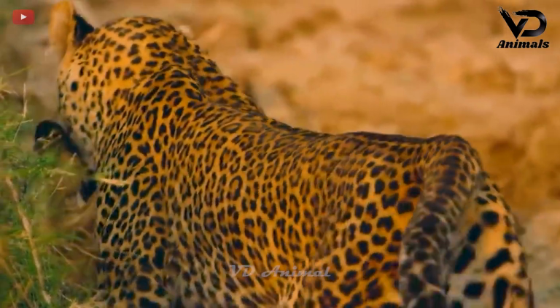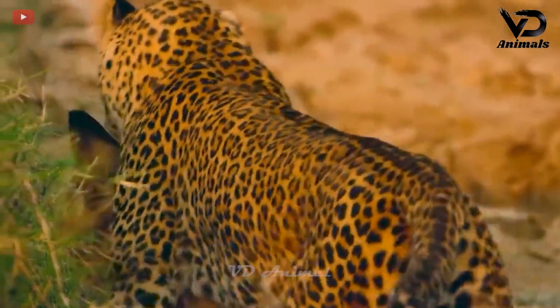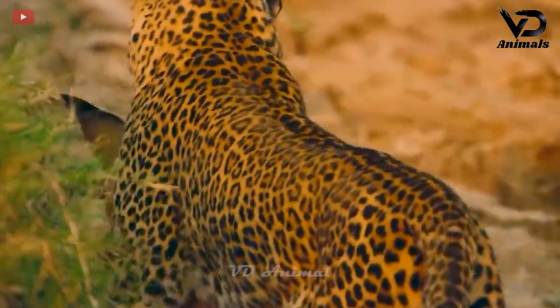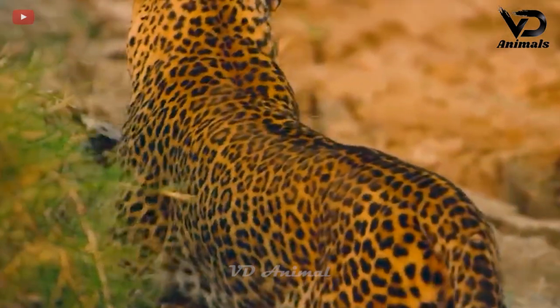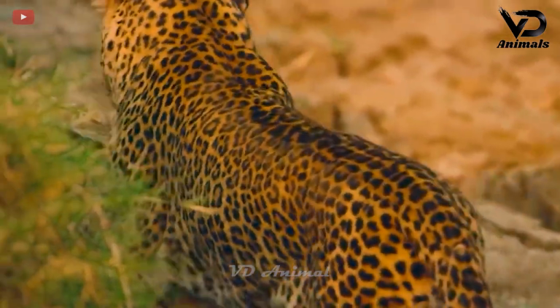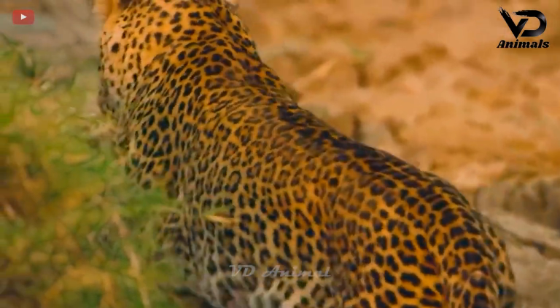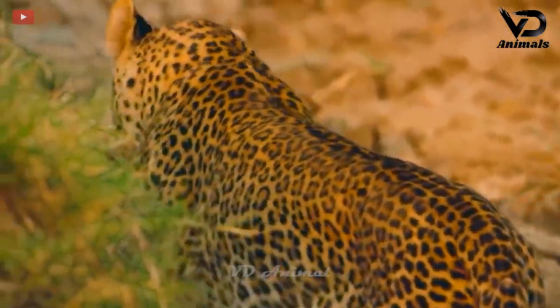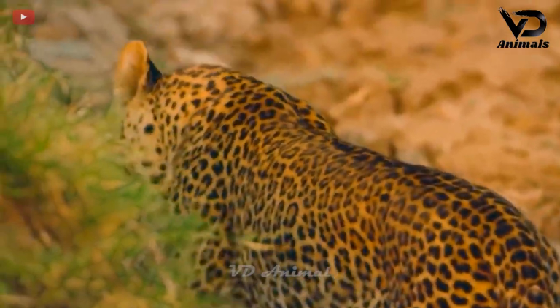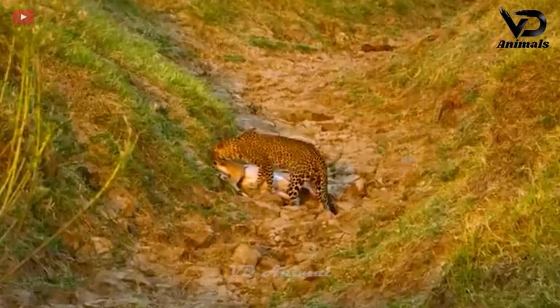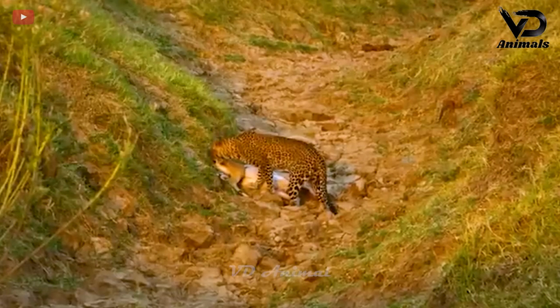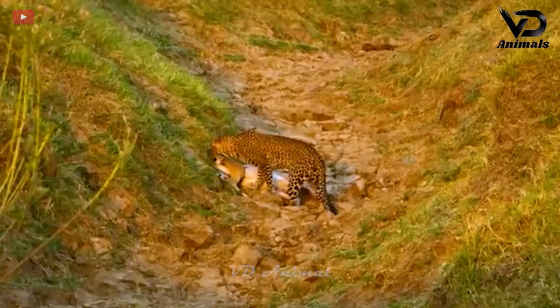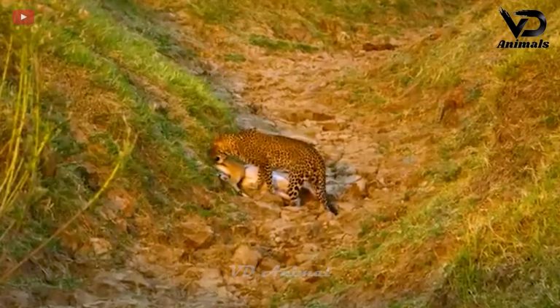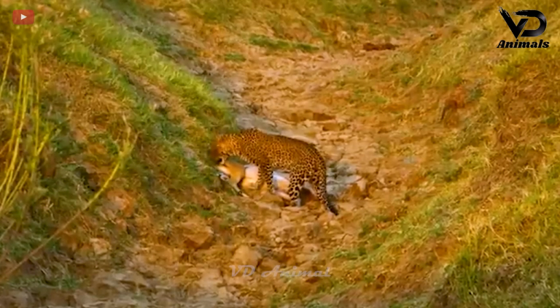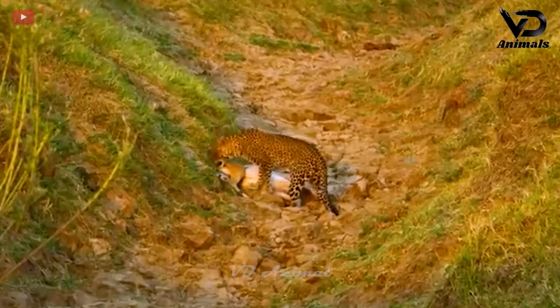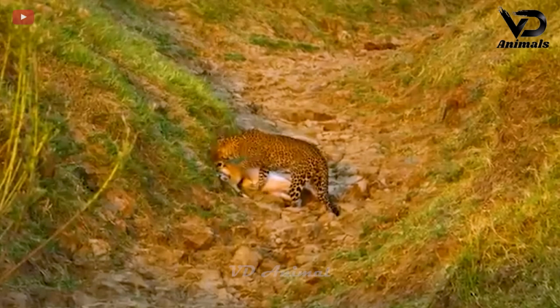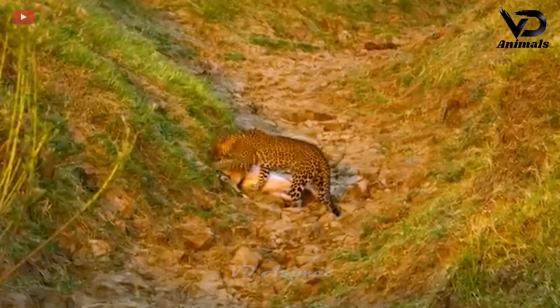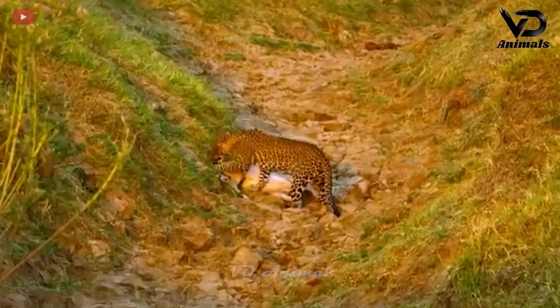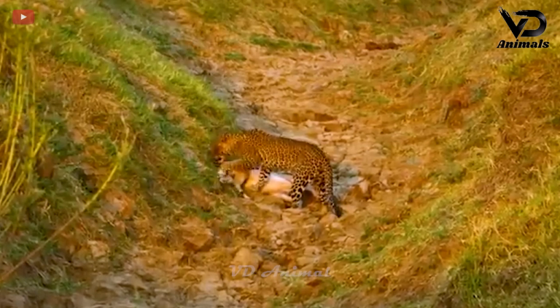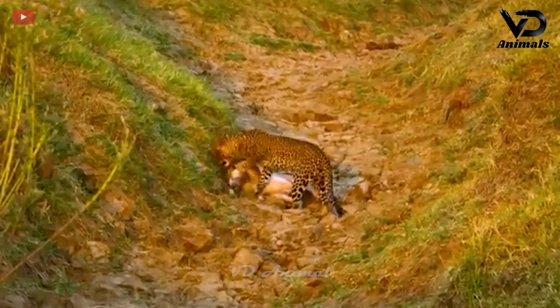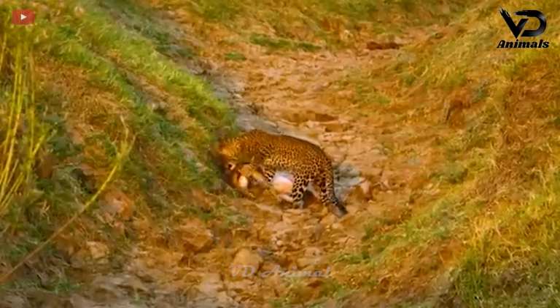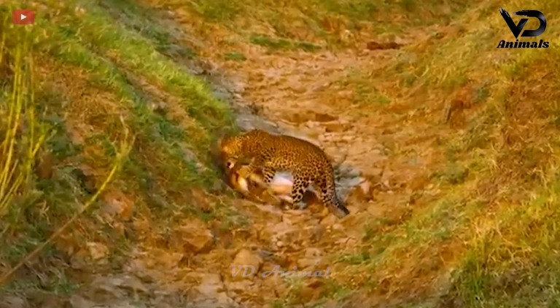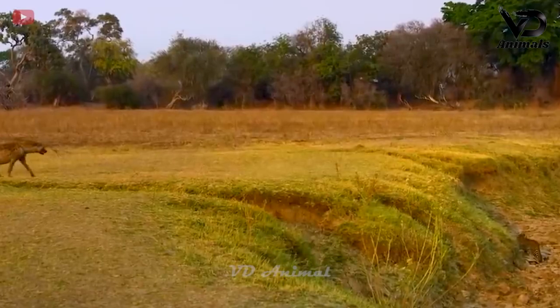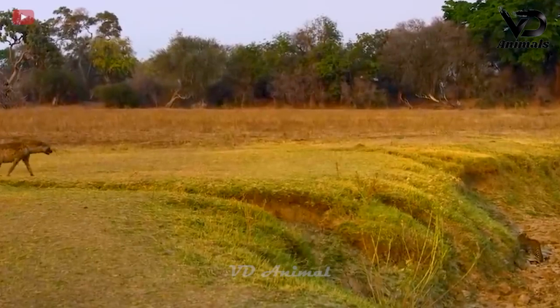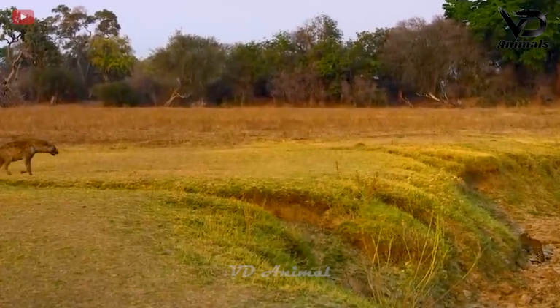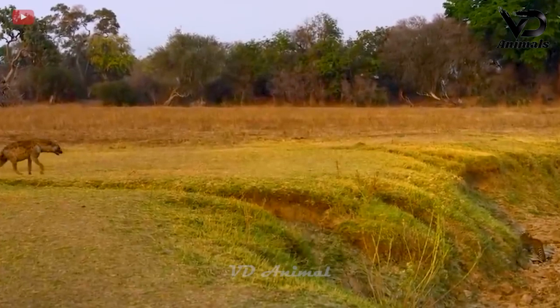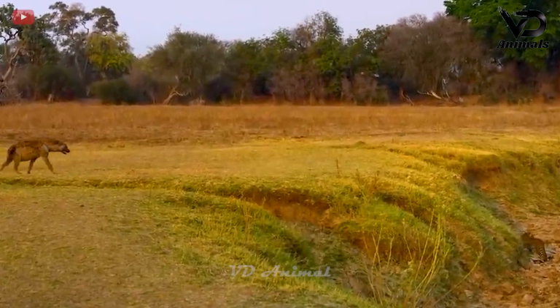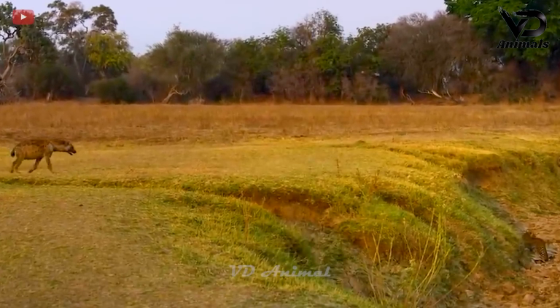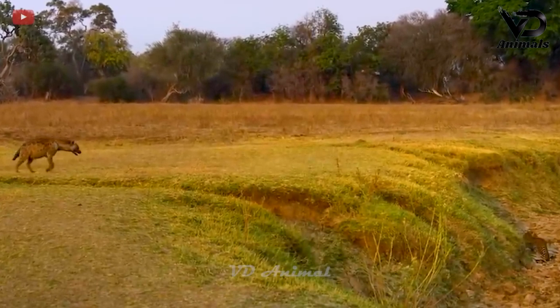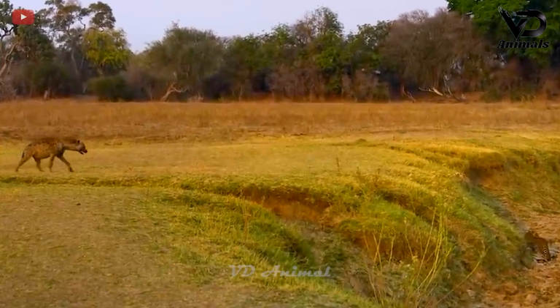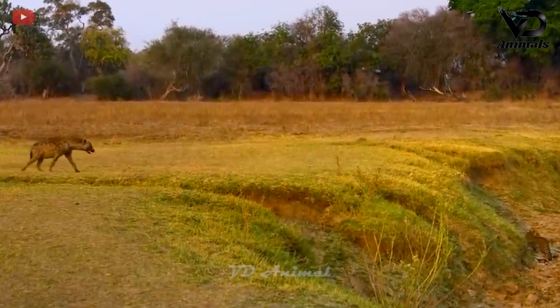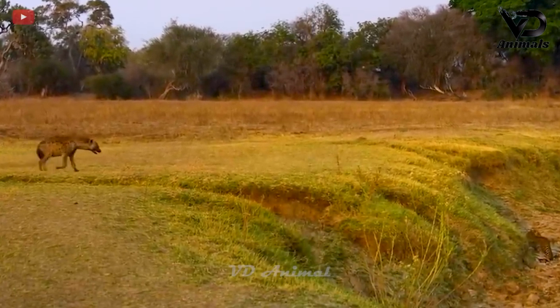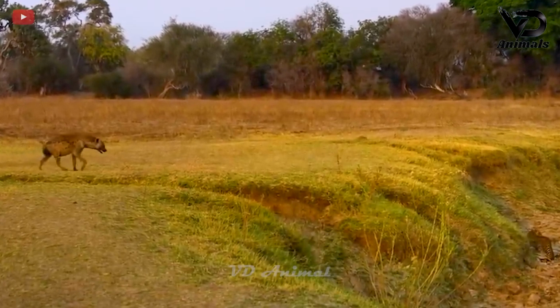But the antelope's cry attracted another predator — the hyena. The hyena showed no signs of fear and approached.